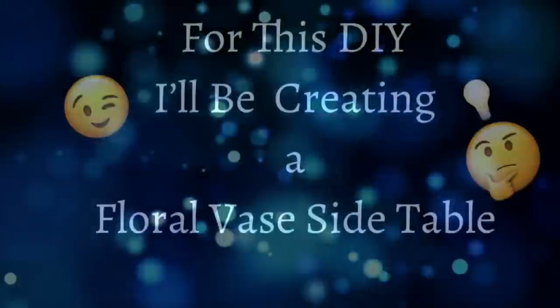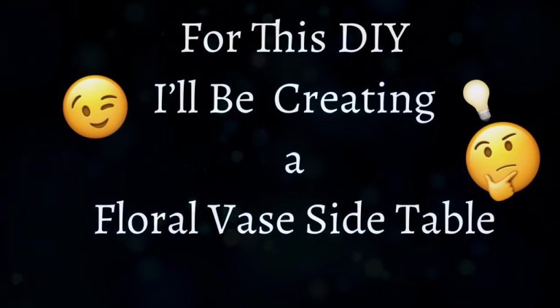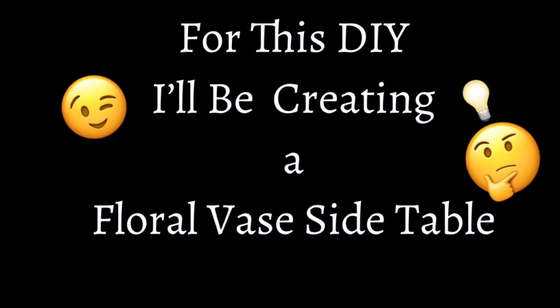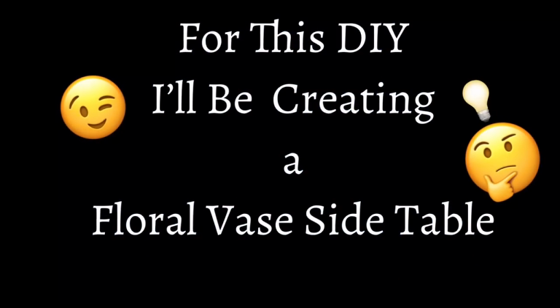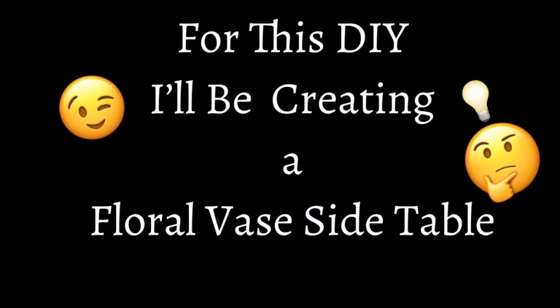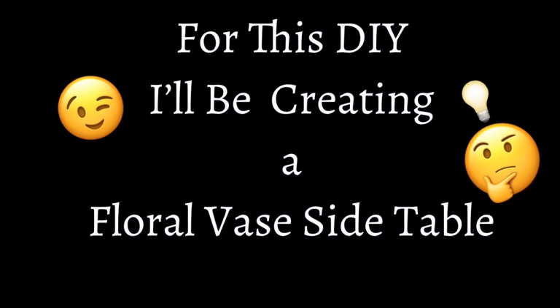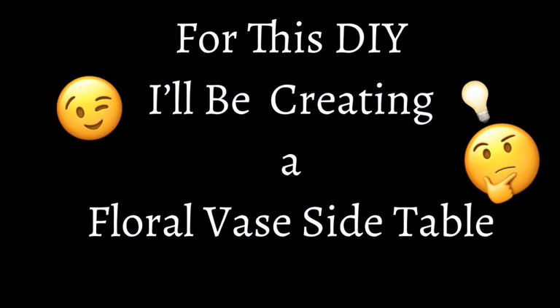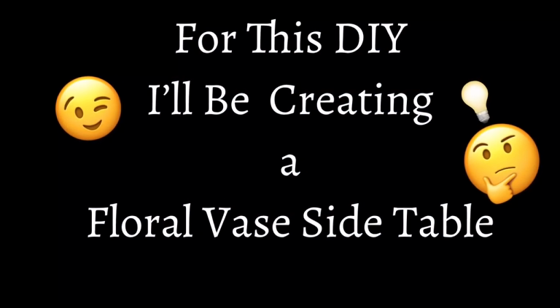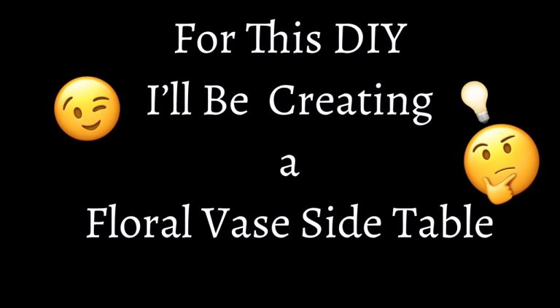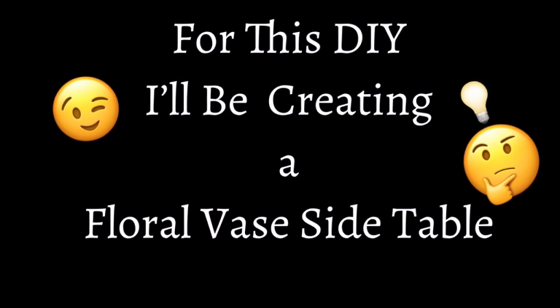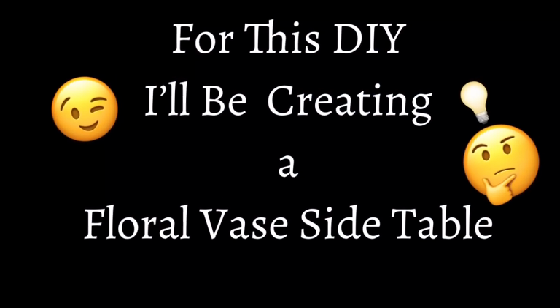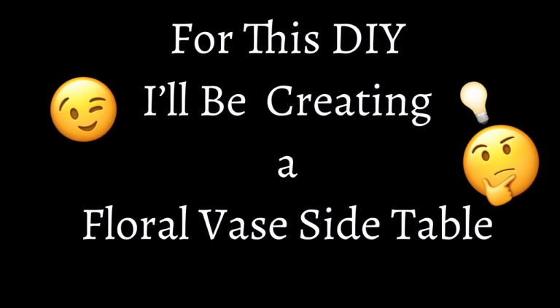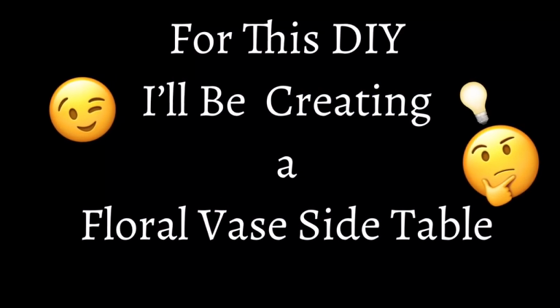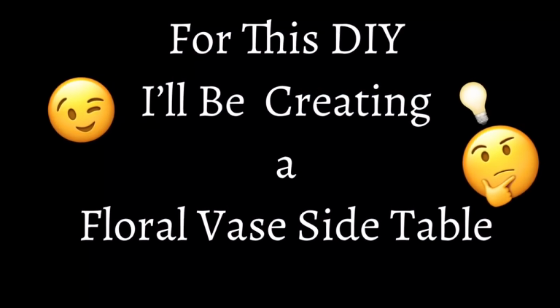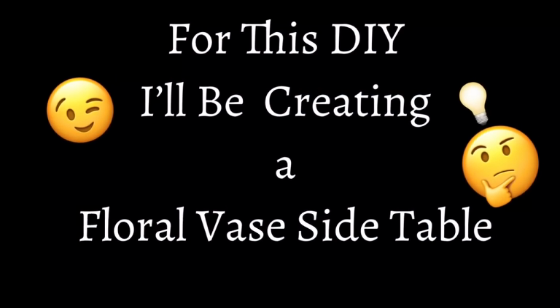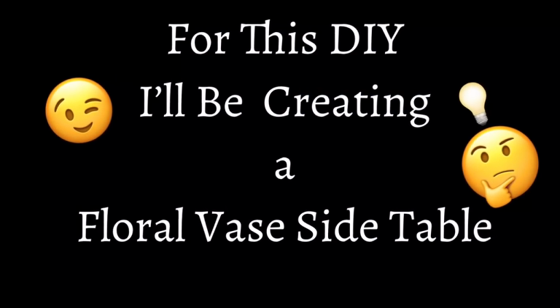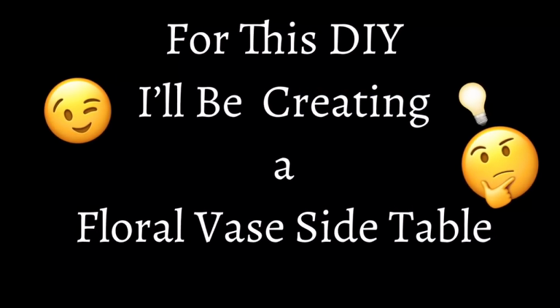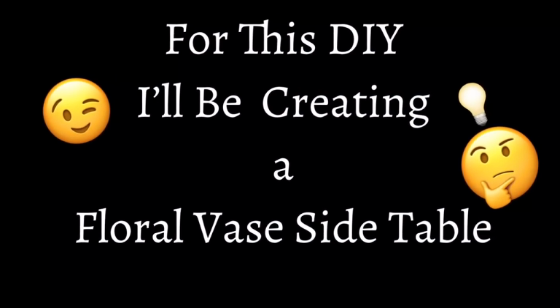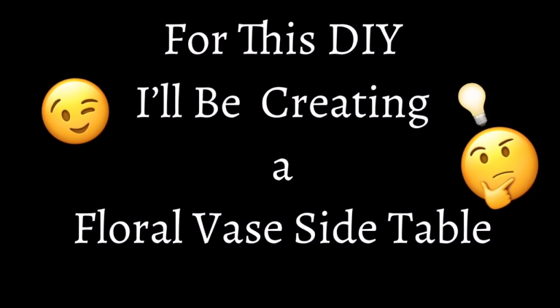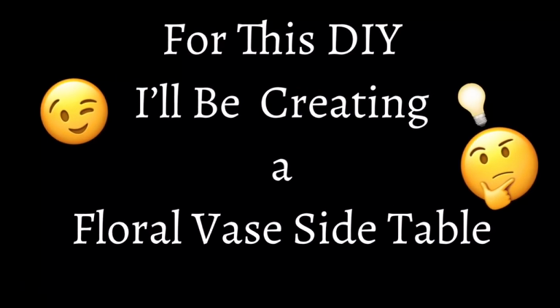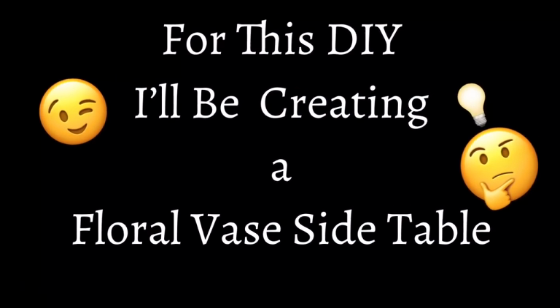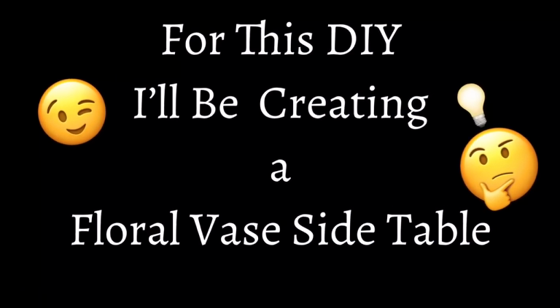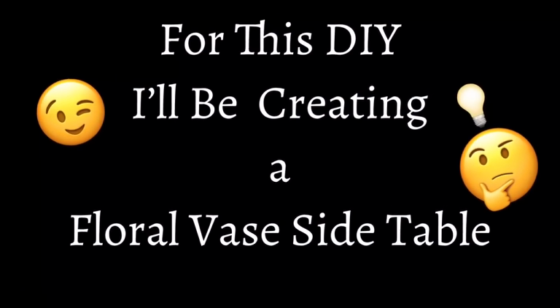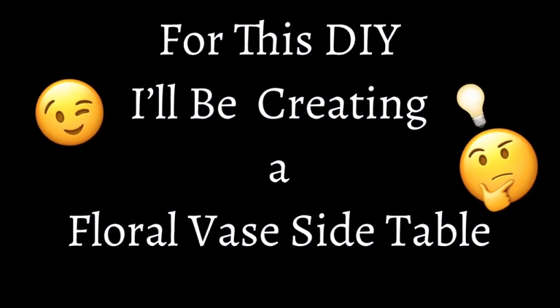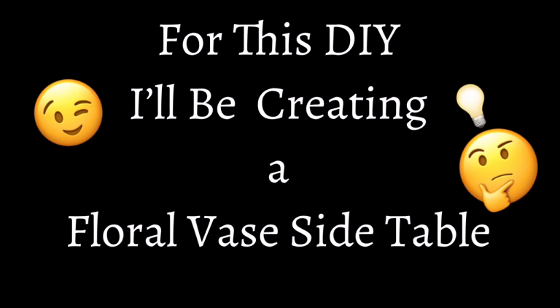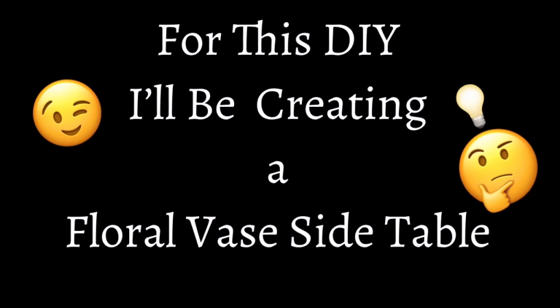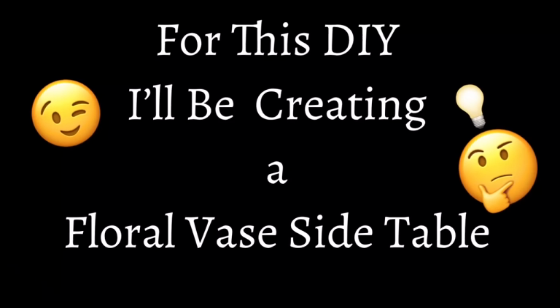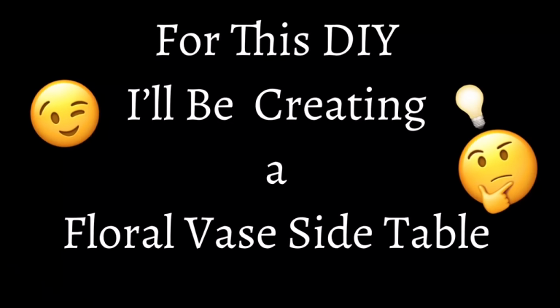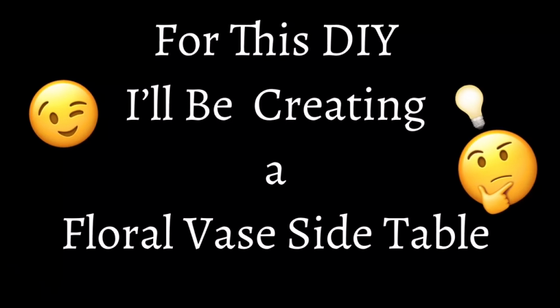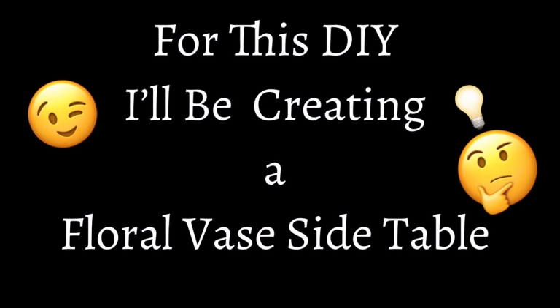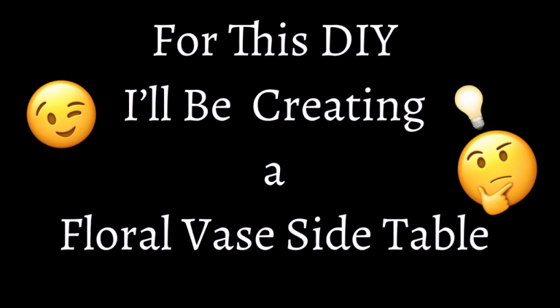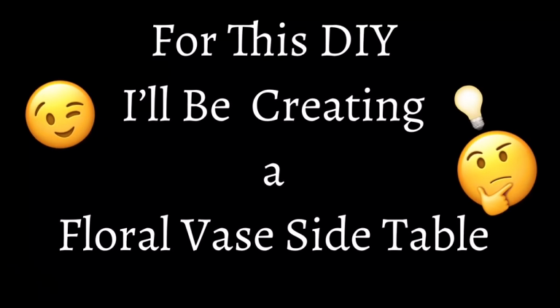For this DIY I'll be creating the floor of a side table. If you would like to find out what I created, just continue watching.